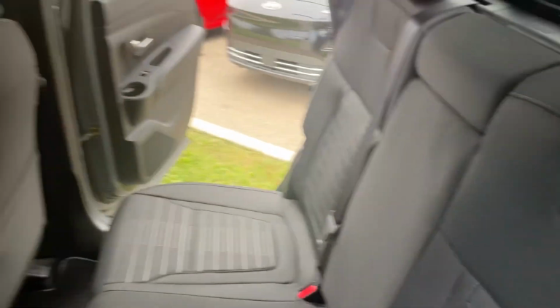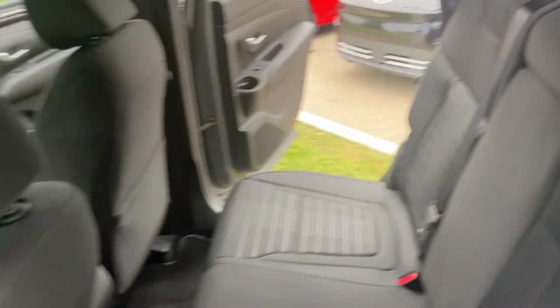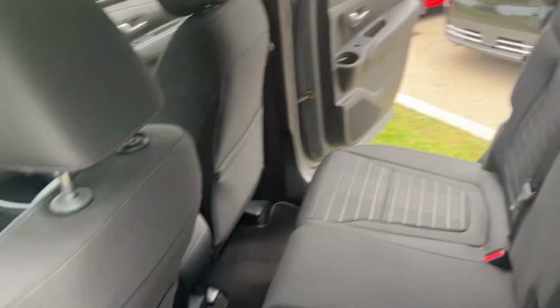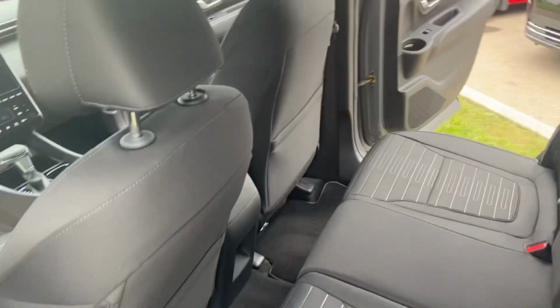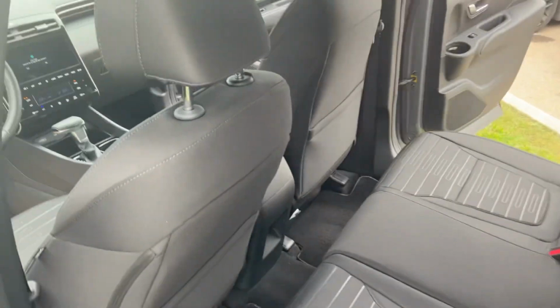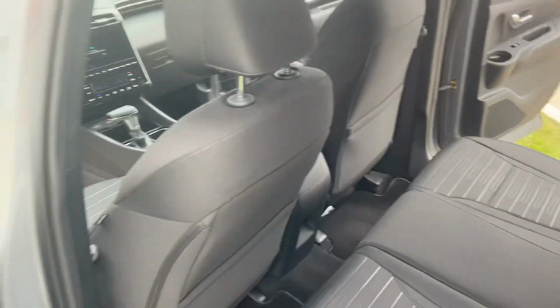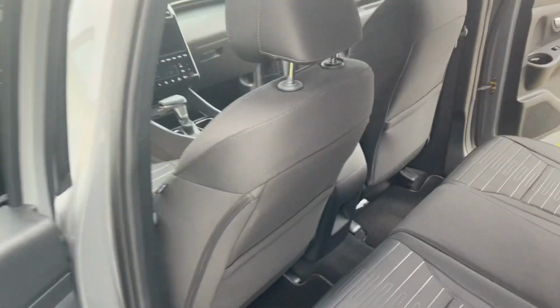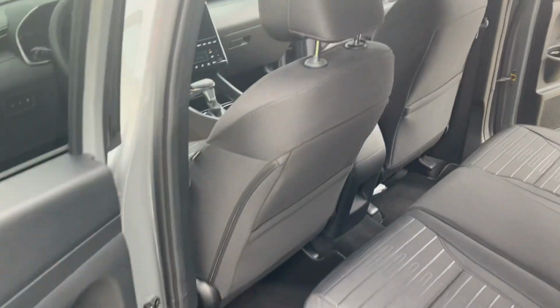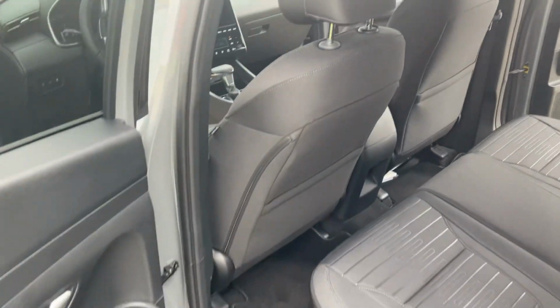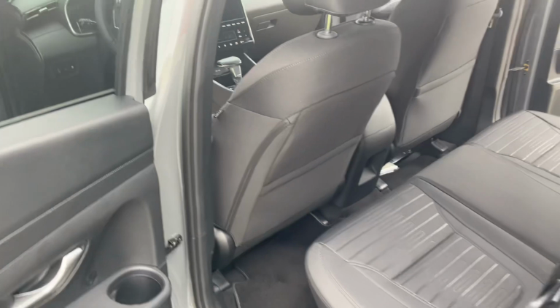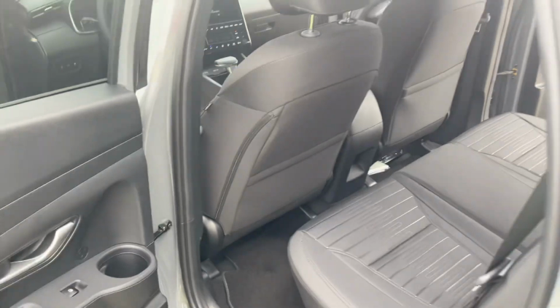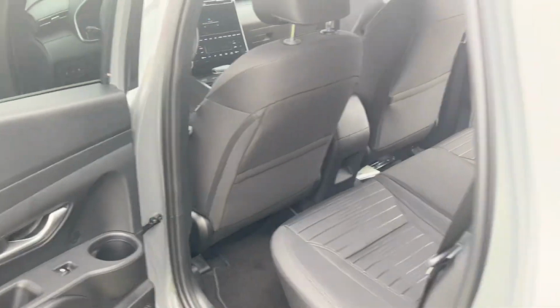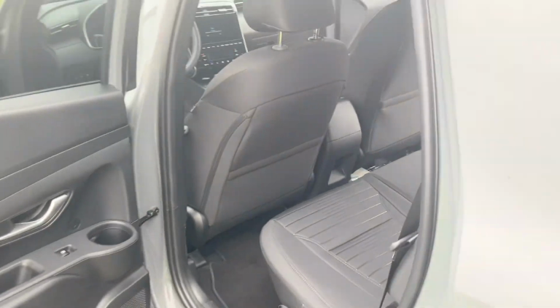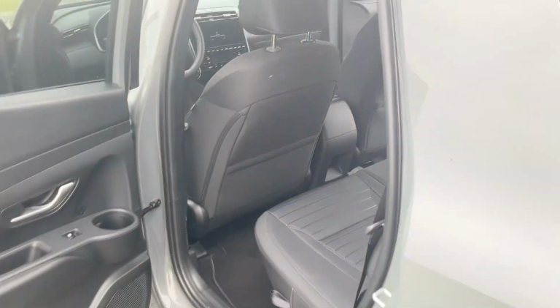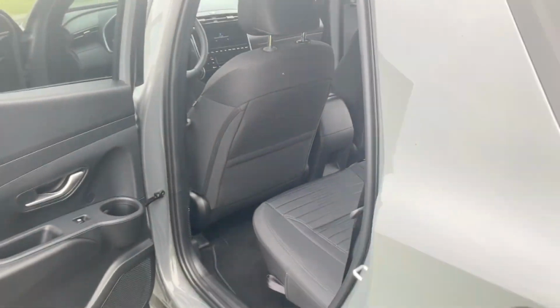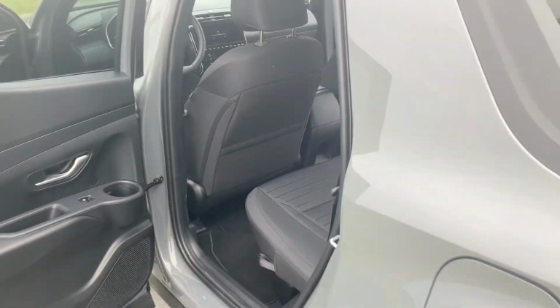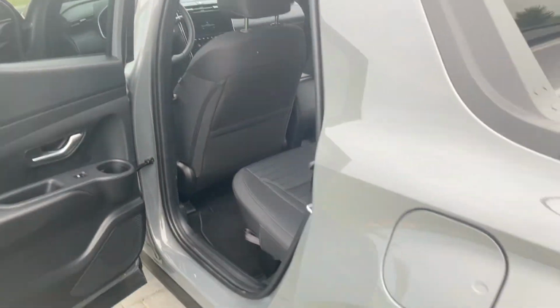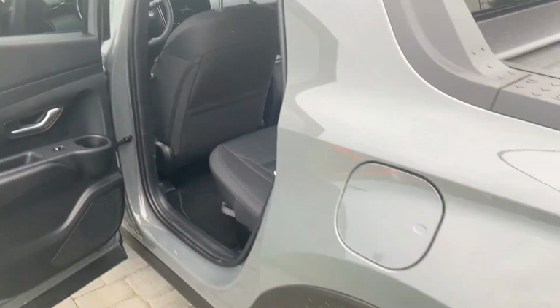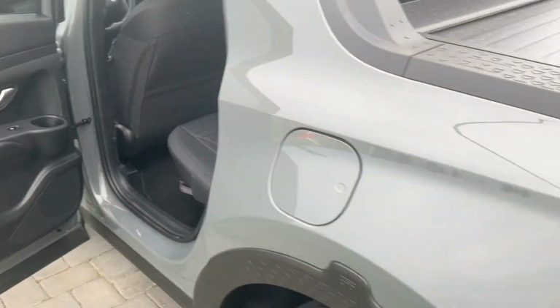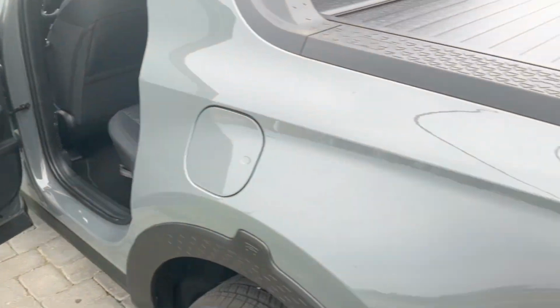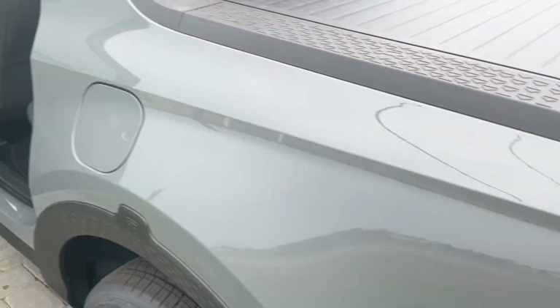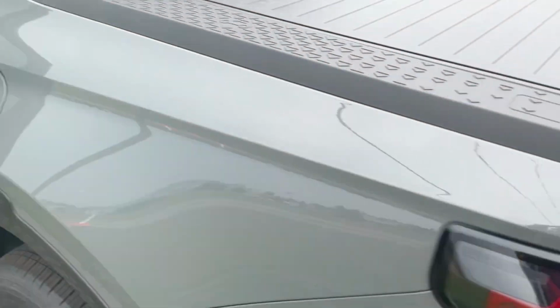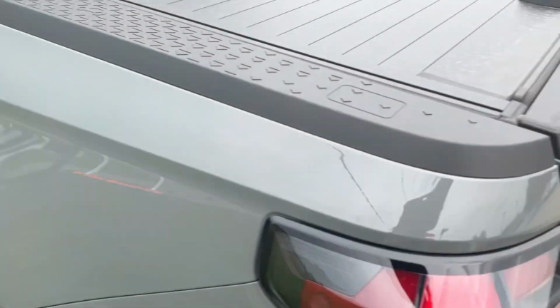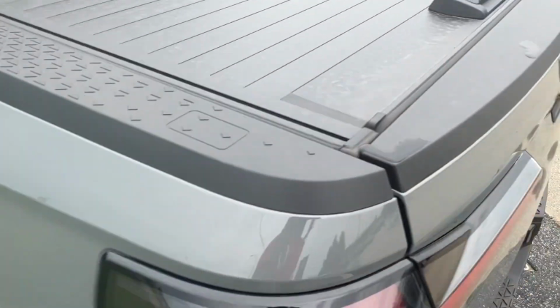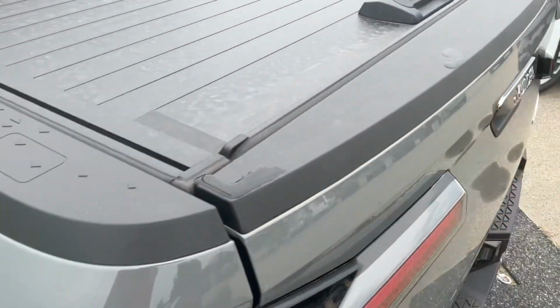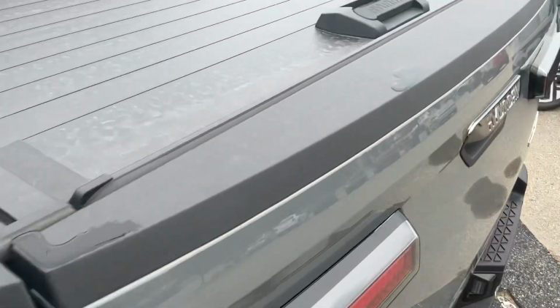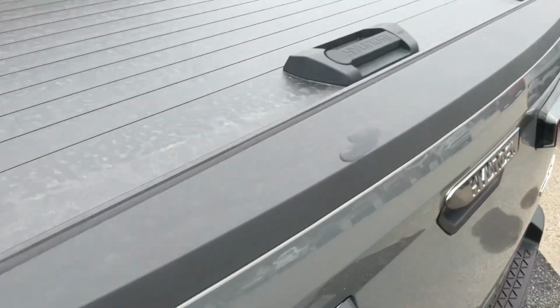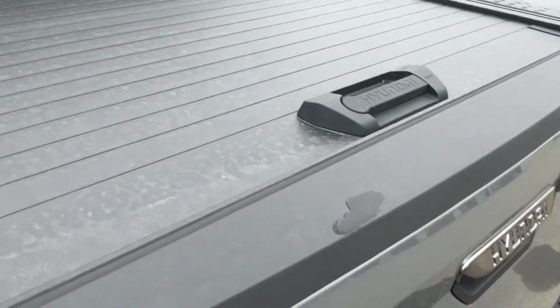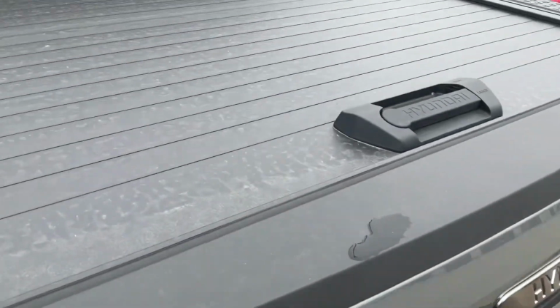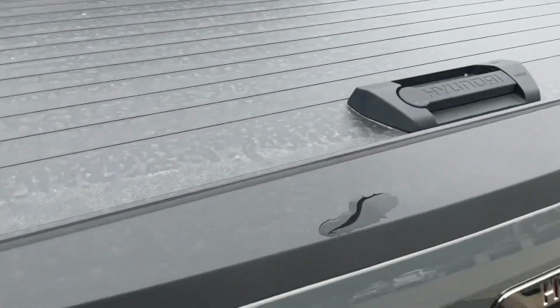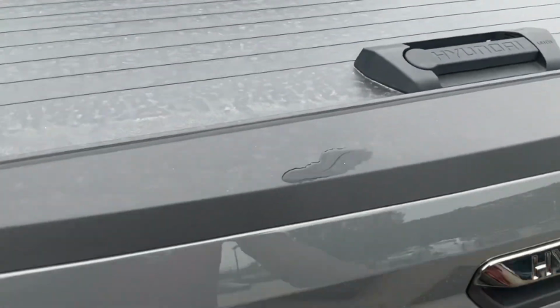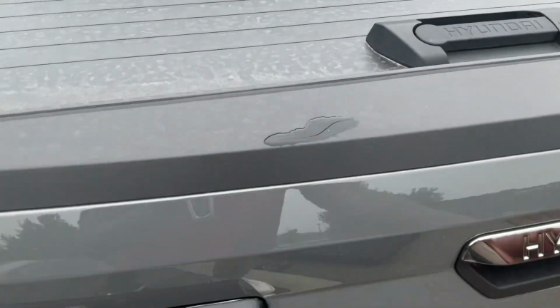As you move over here to the back, there's loads of room here in the back for whoever is traveling with you.